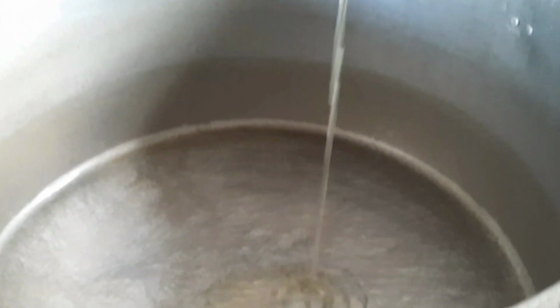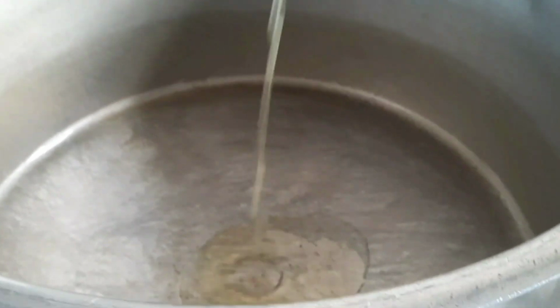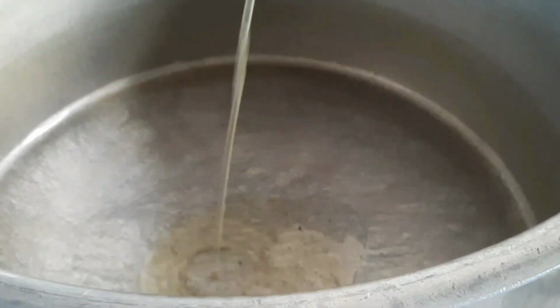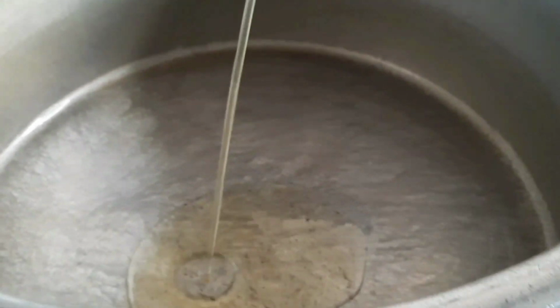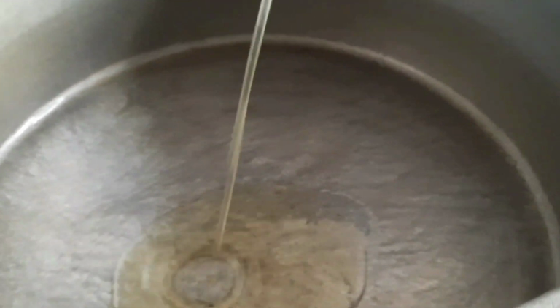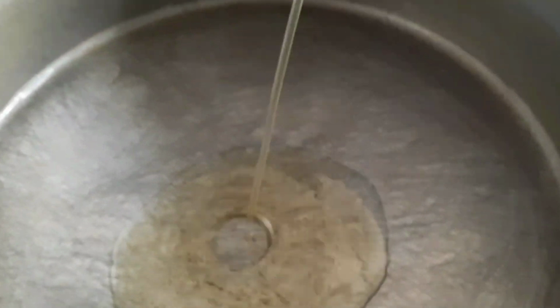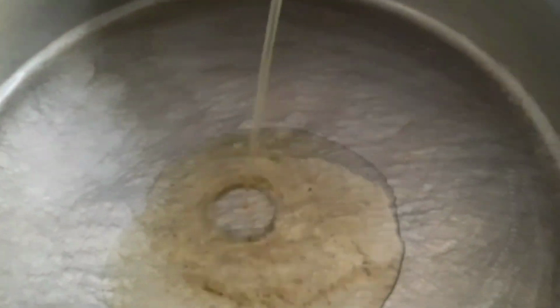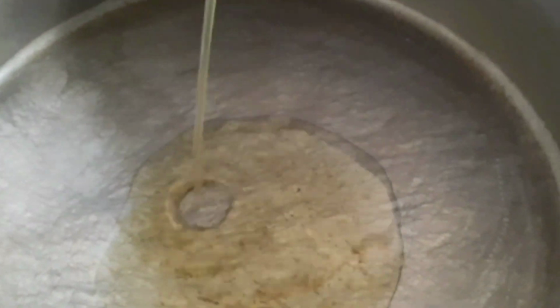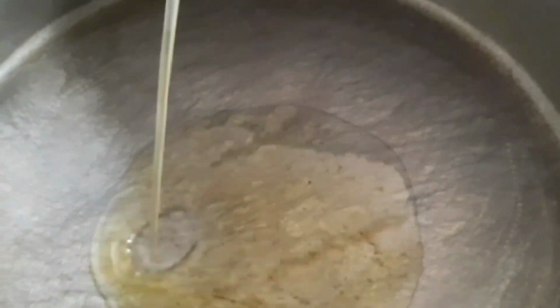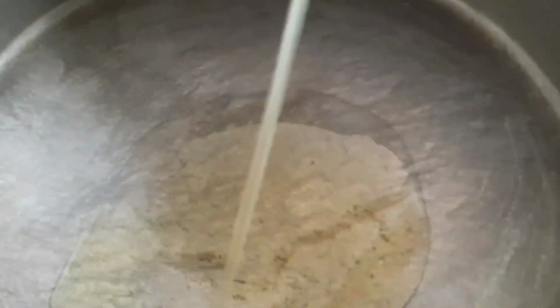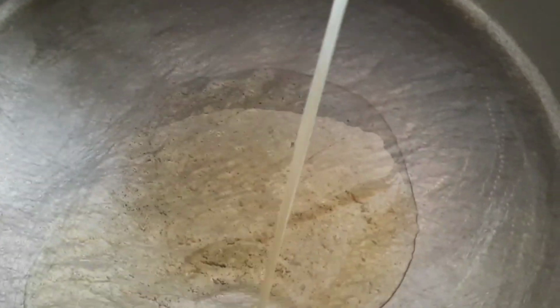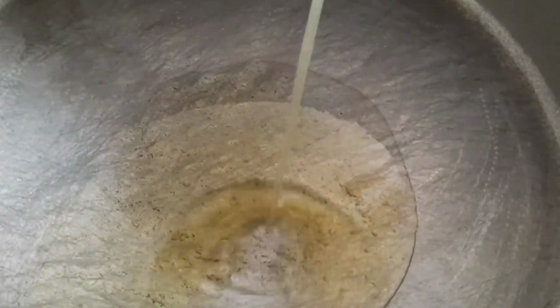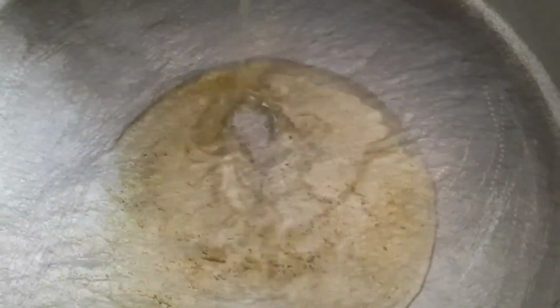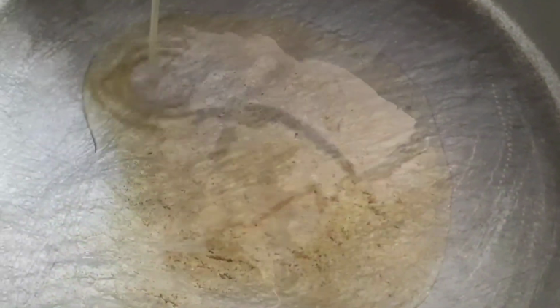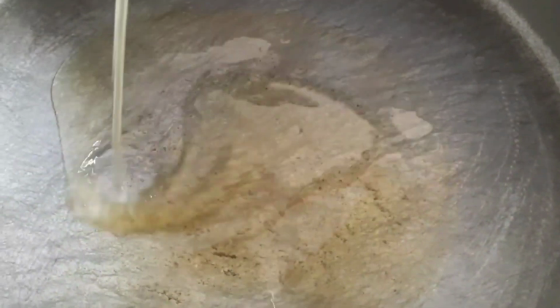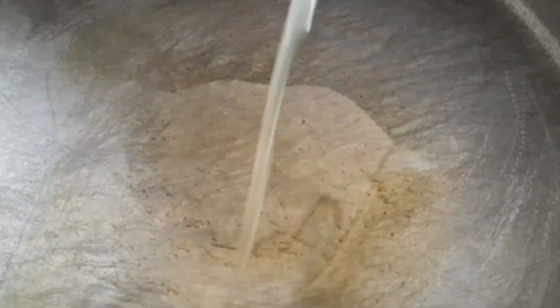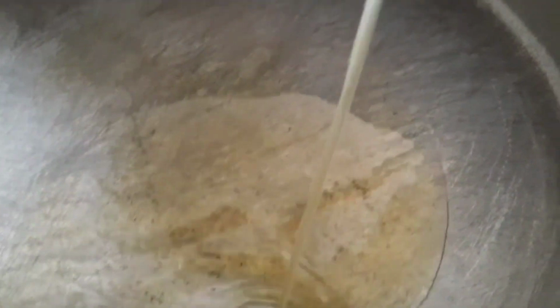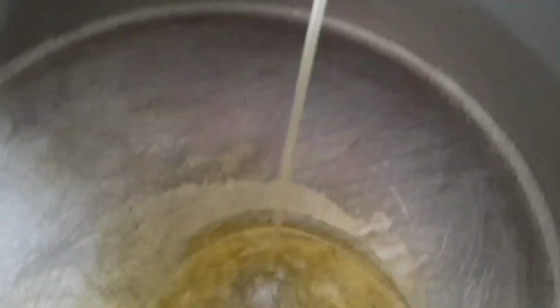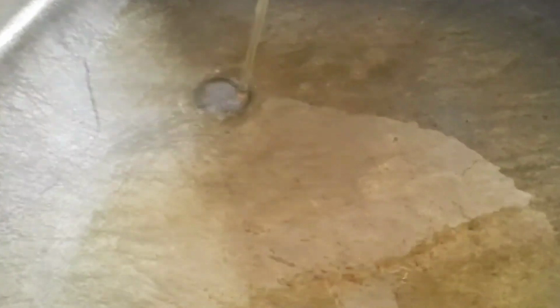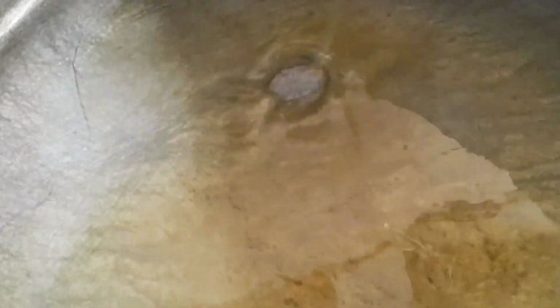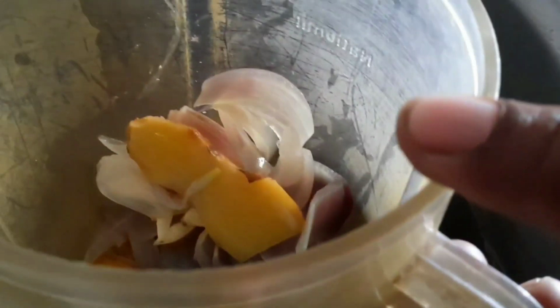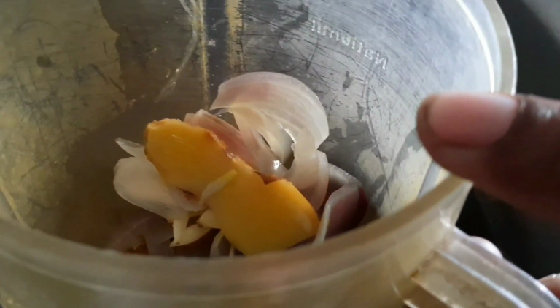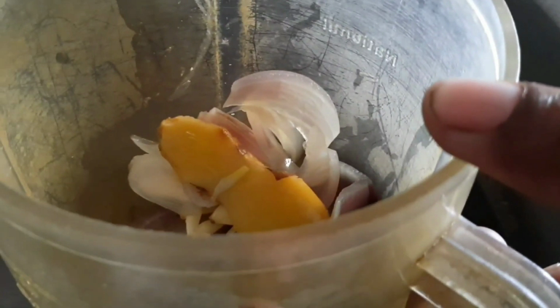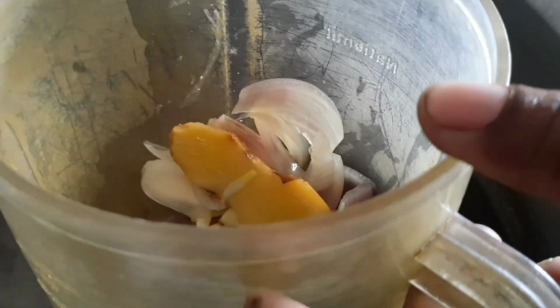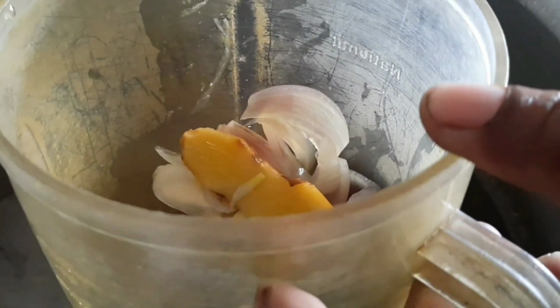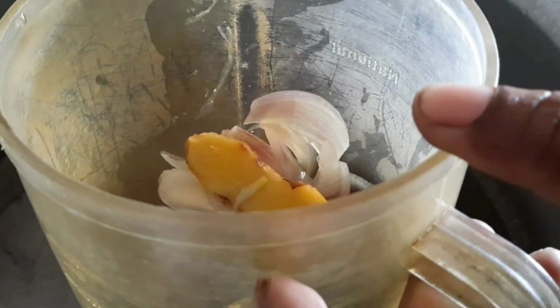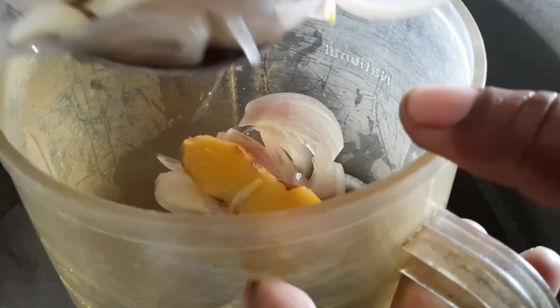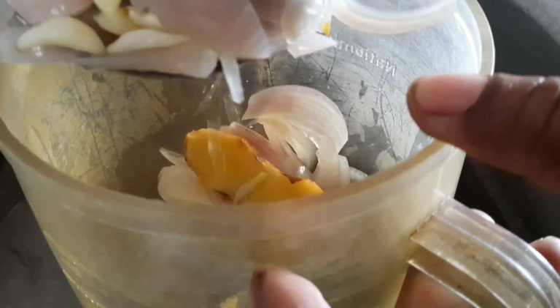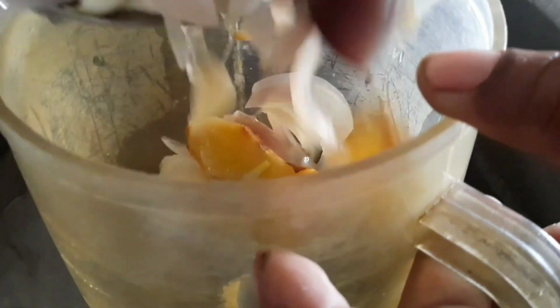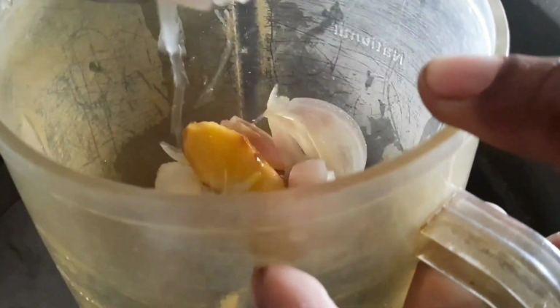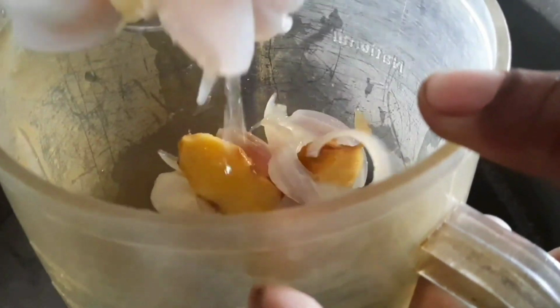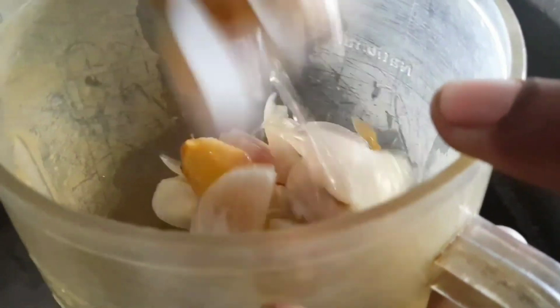Let's add oil — 4 kg. All the pyaaz we have boiled, we will grind it. Let's make a grind.